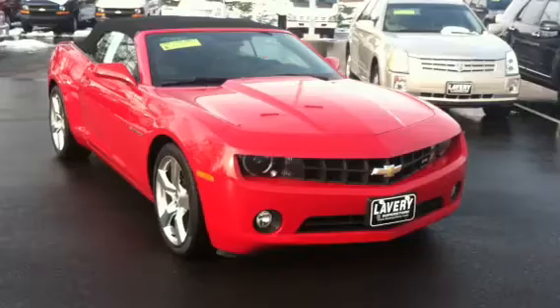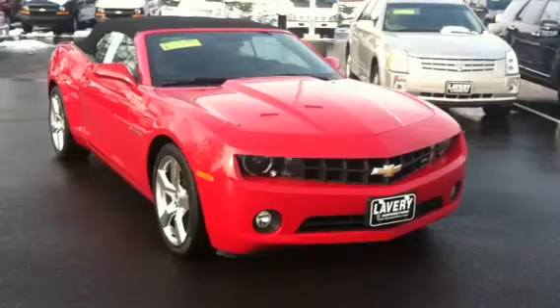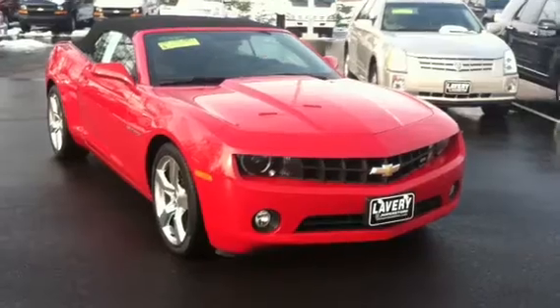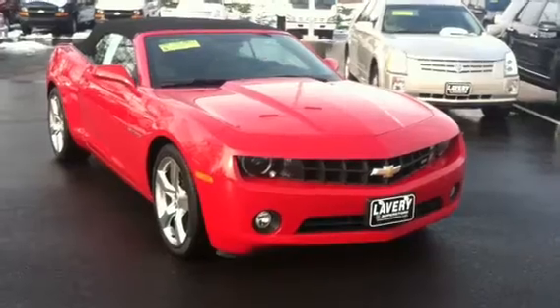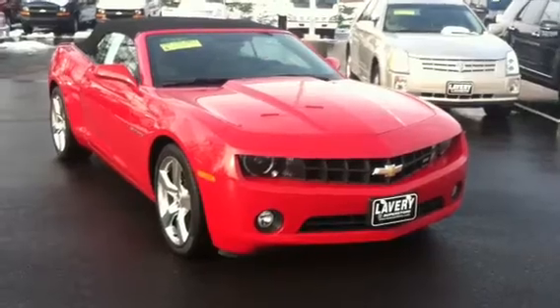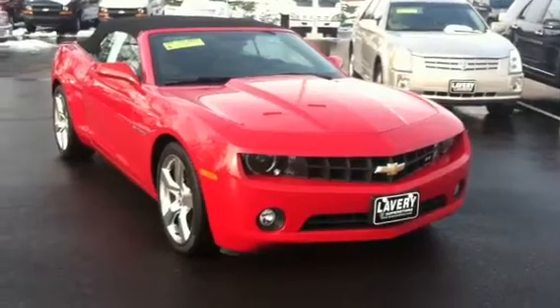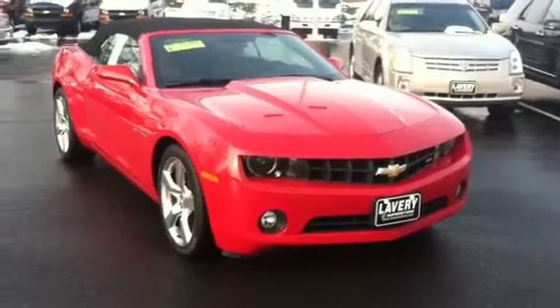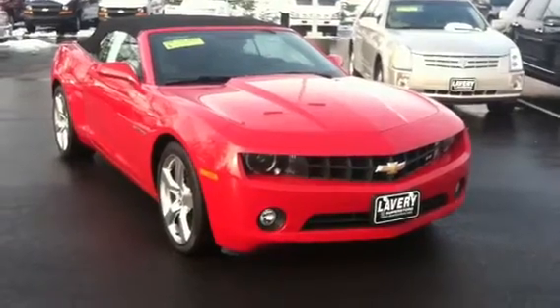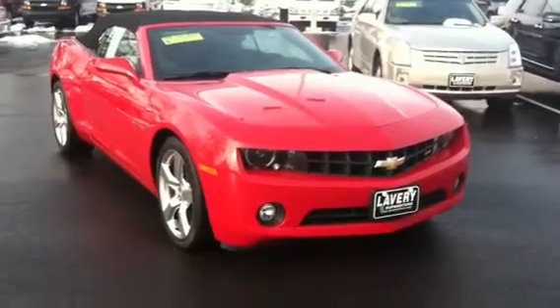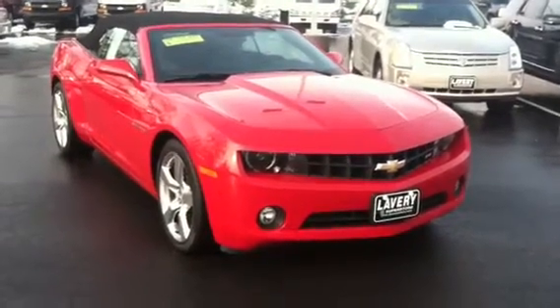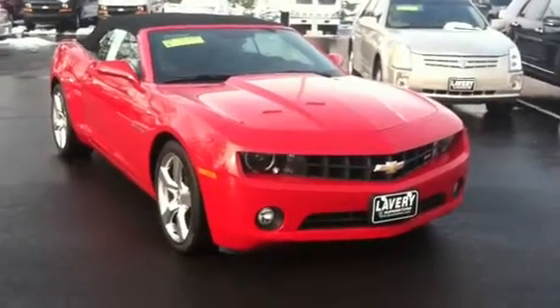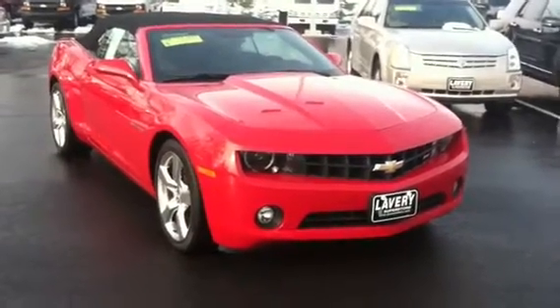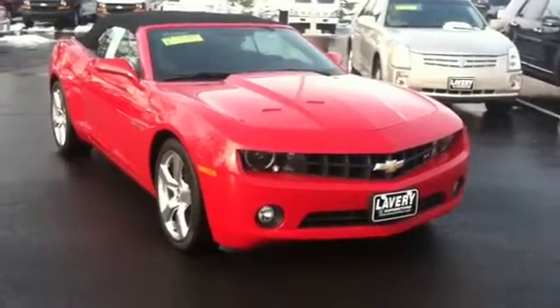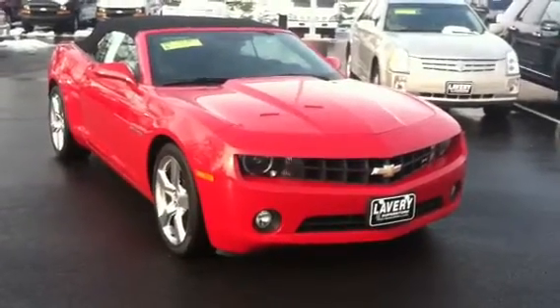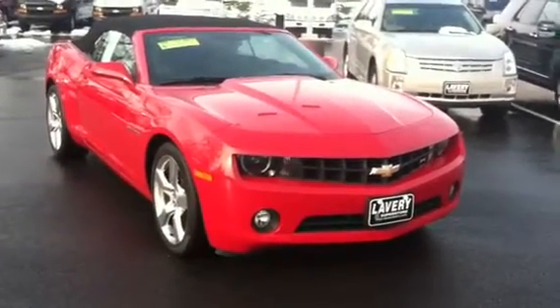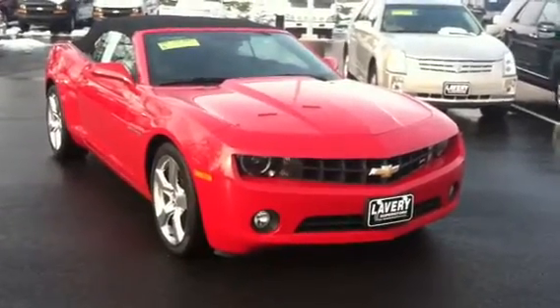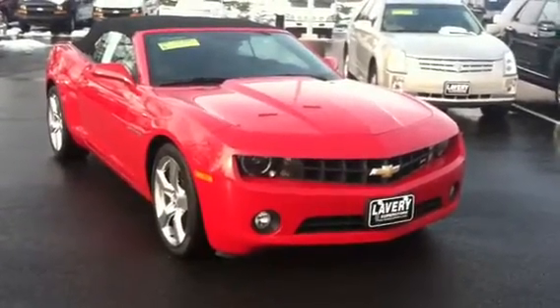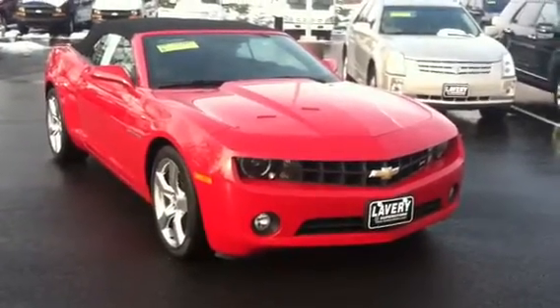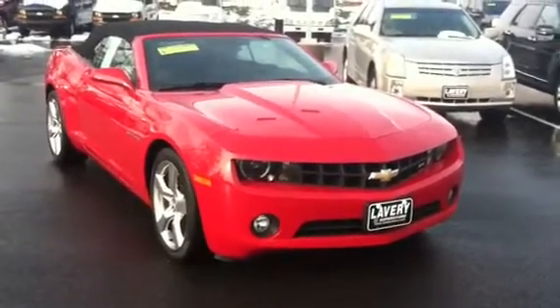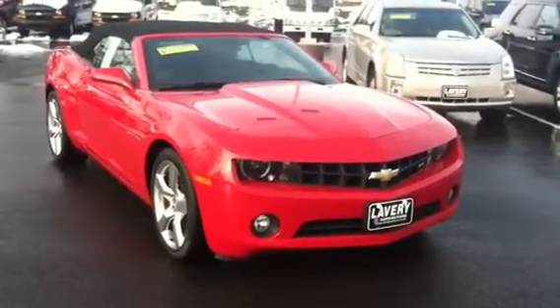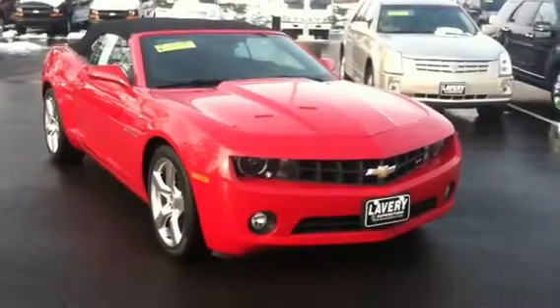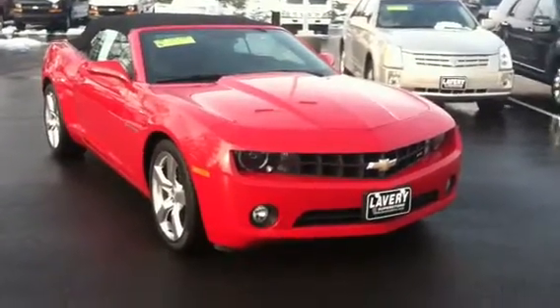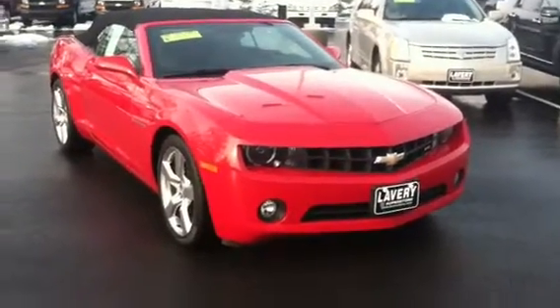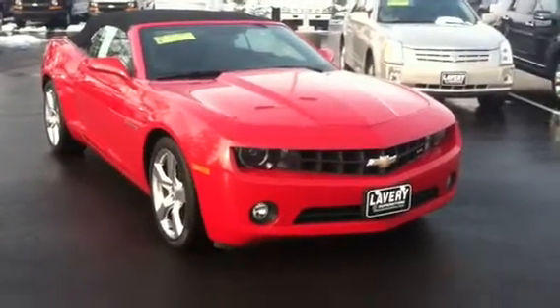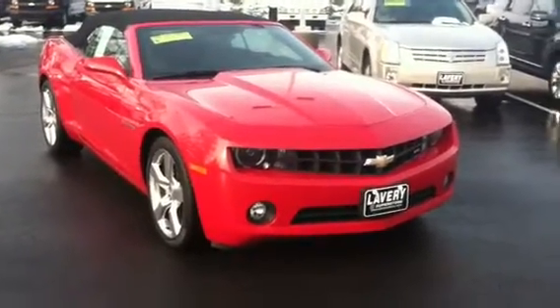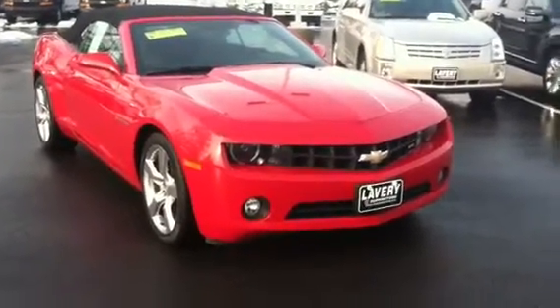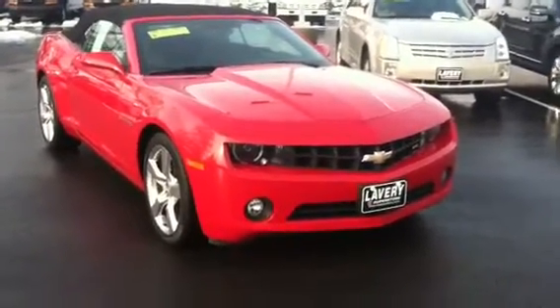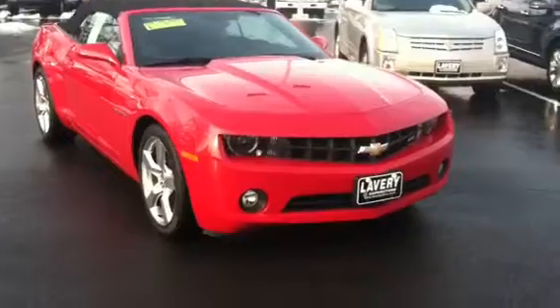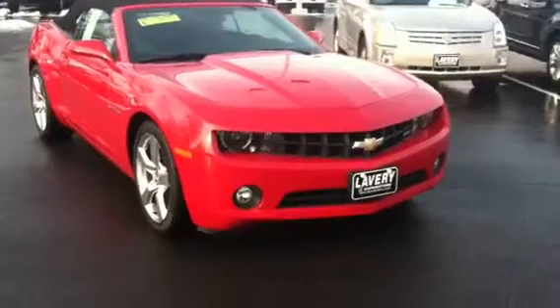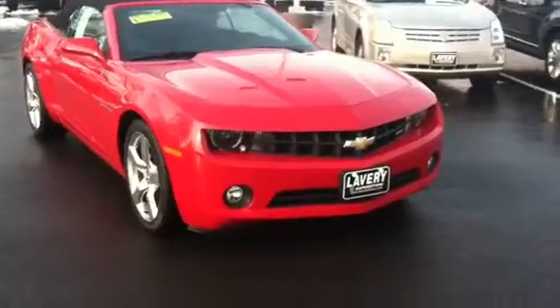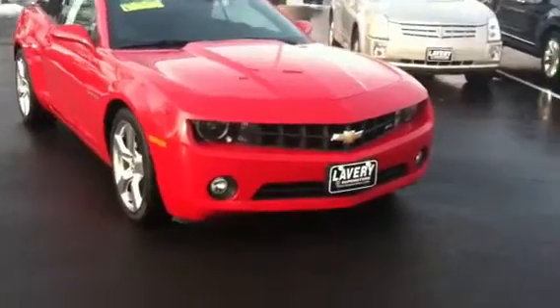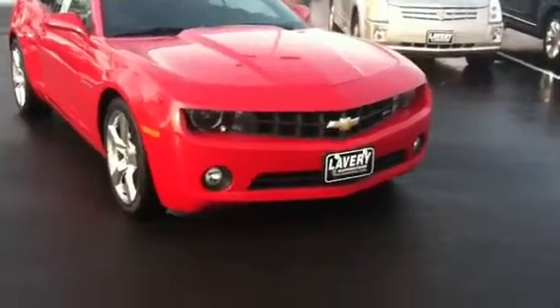Good morning, it's Mark from Lavery's and Alliance. I wanted to send you over a quick little video of this Camaro that you inquired about on Saturday.